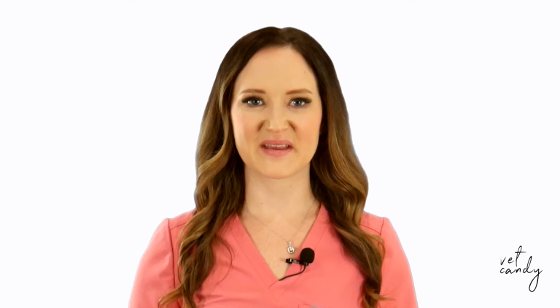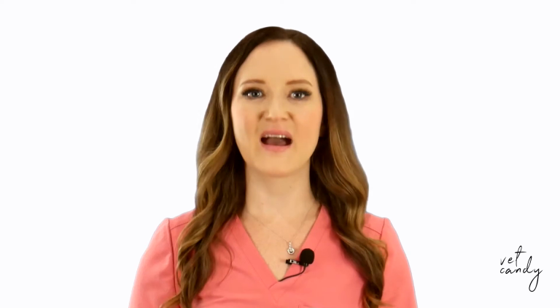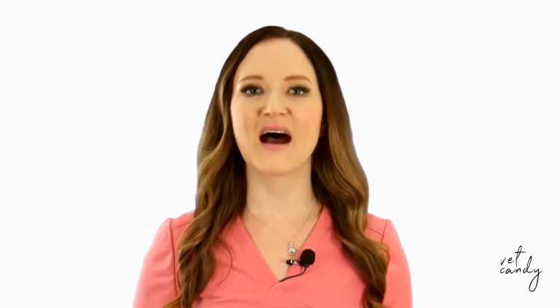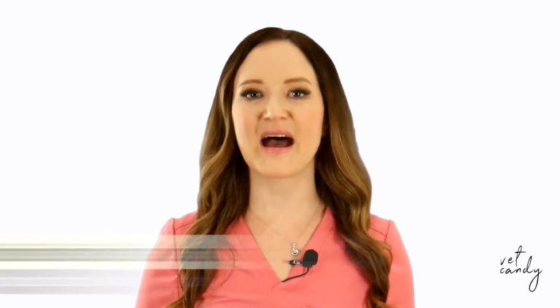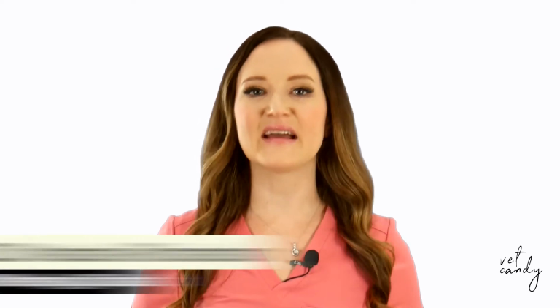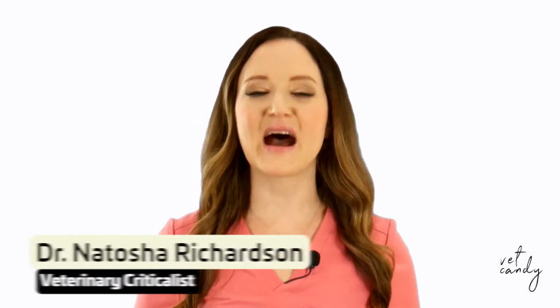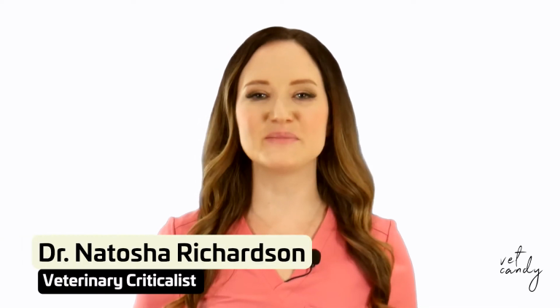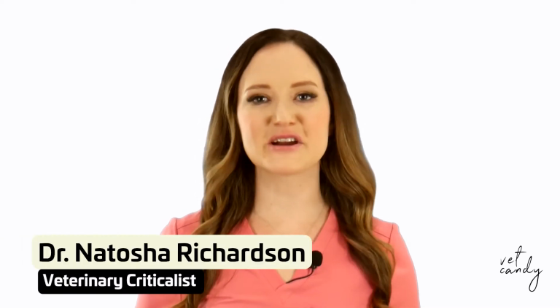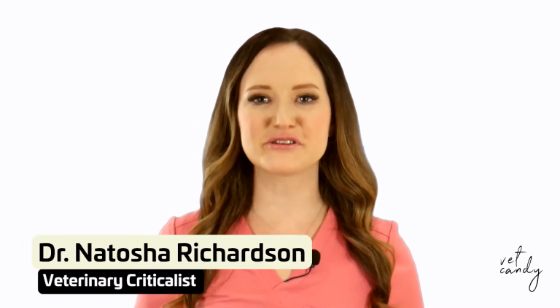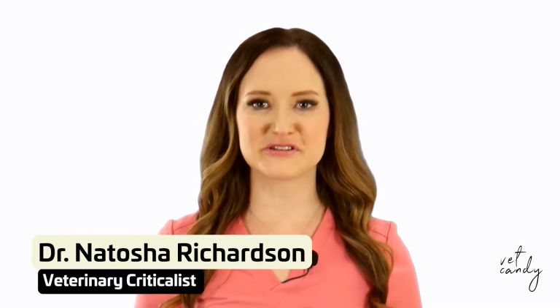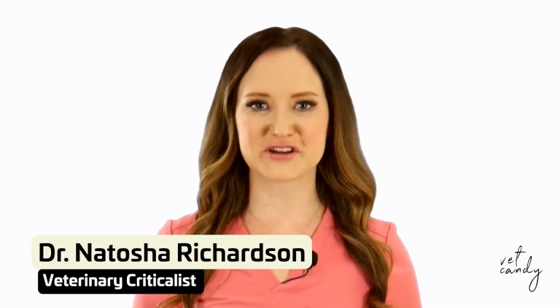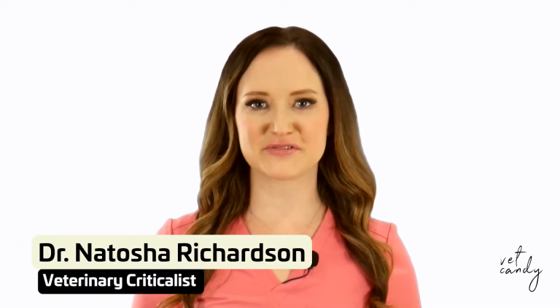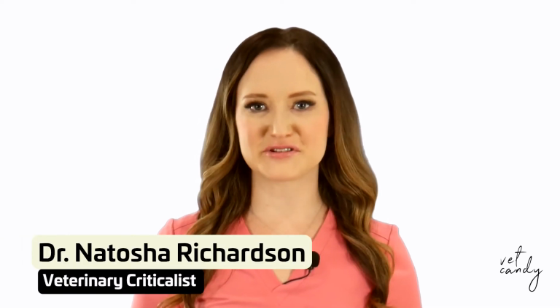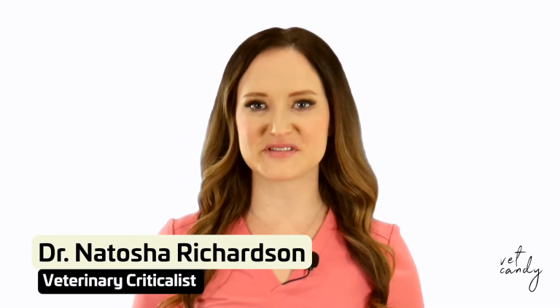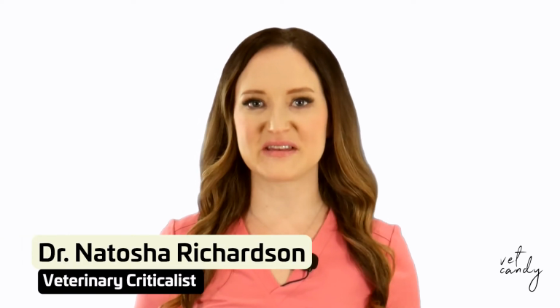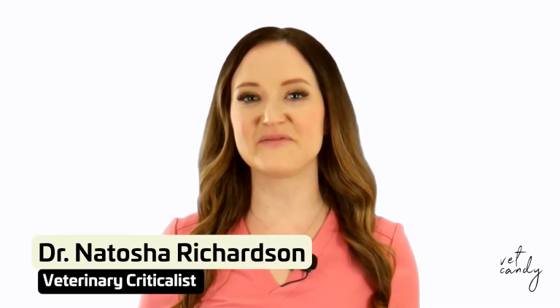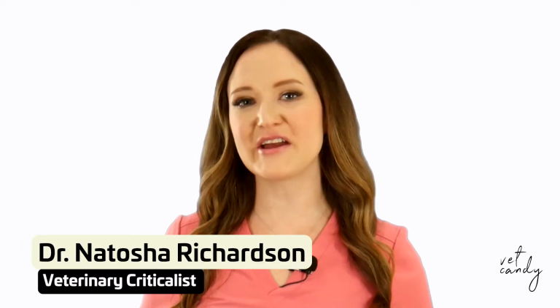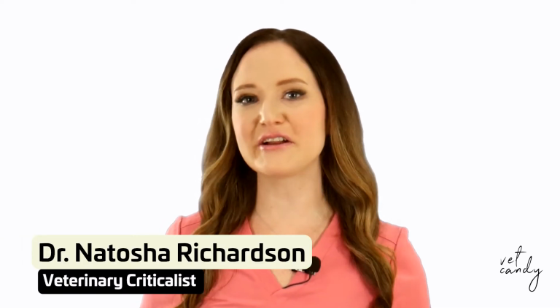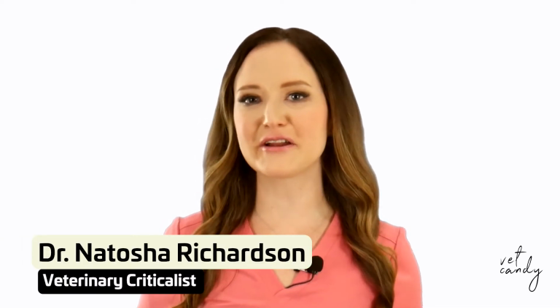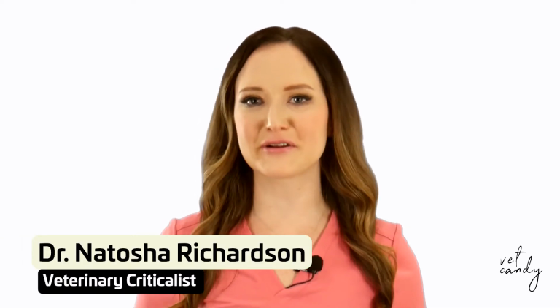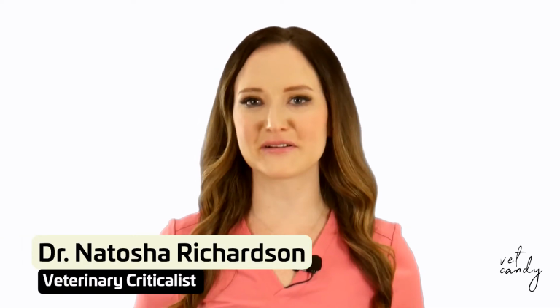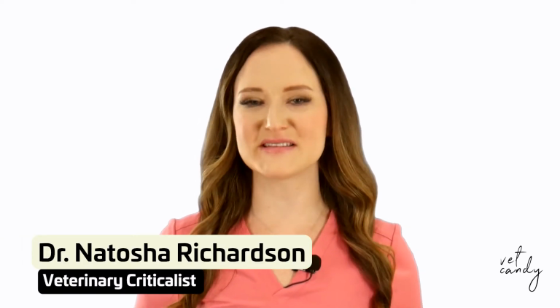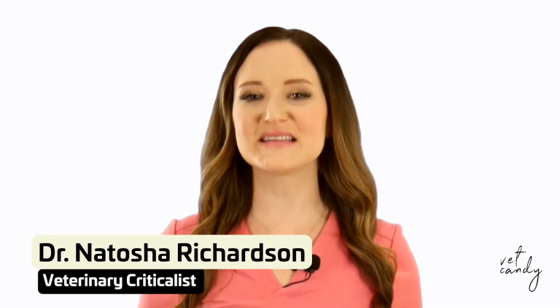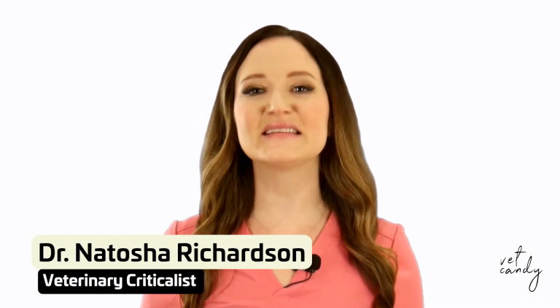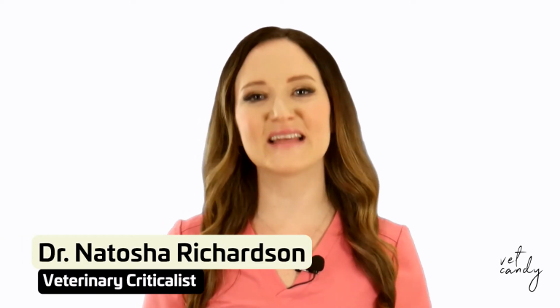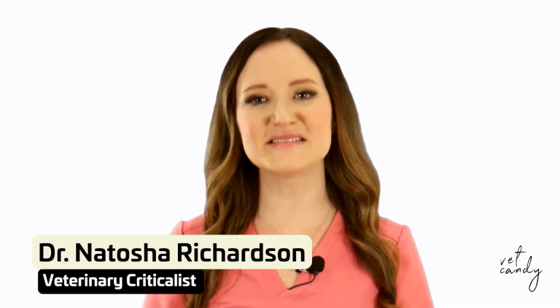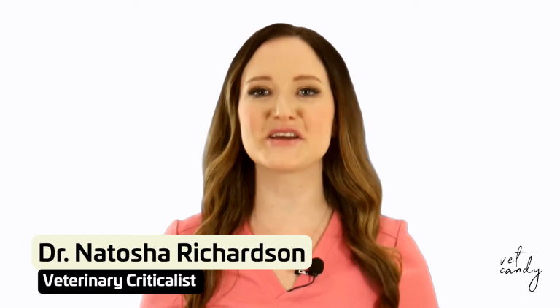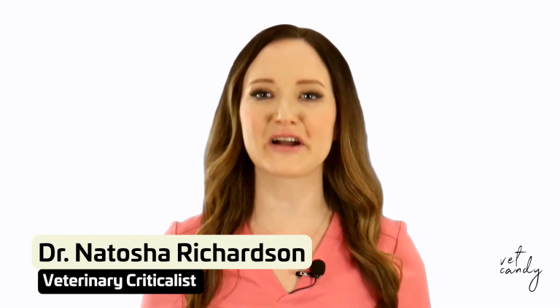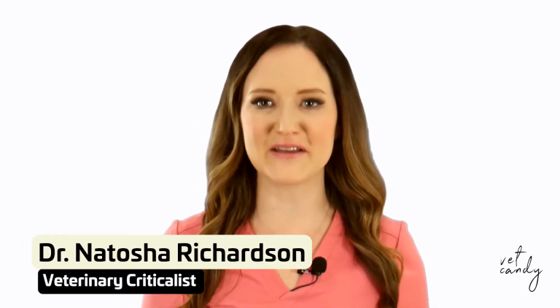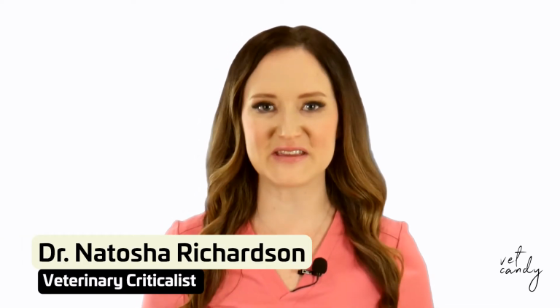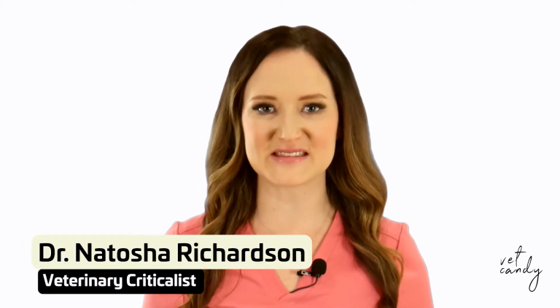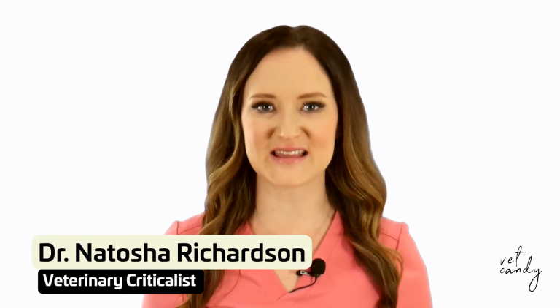Hi, I'm Dr. Natasha Richardson, veterinary criticalist. Let's talk IV sets.